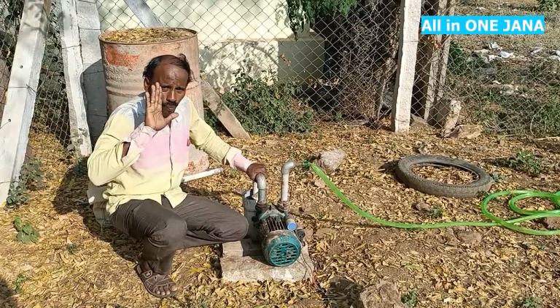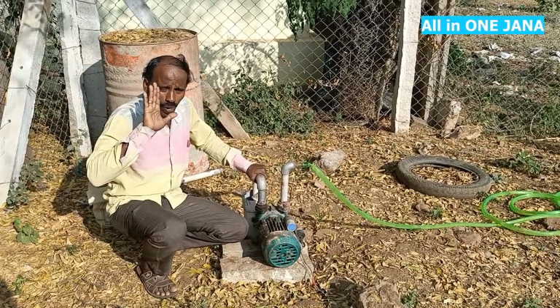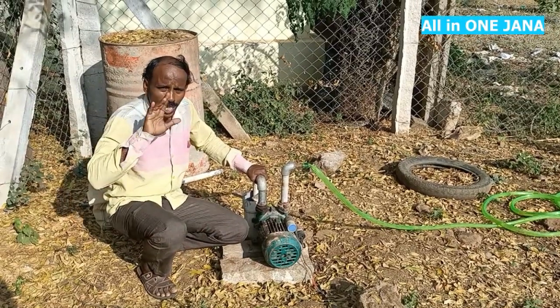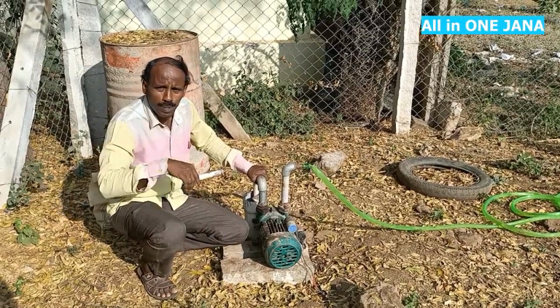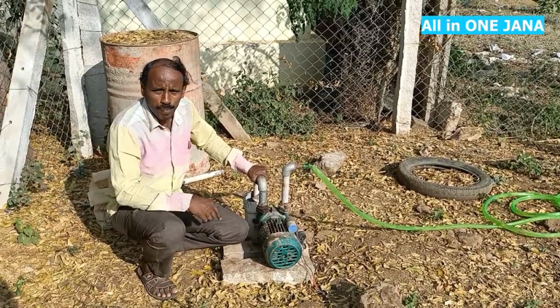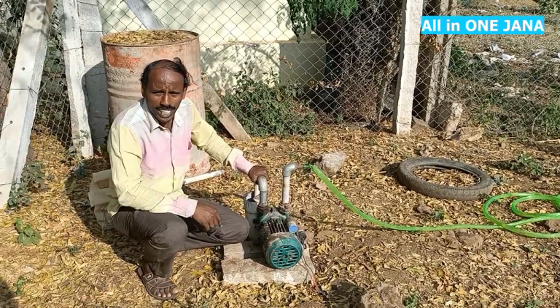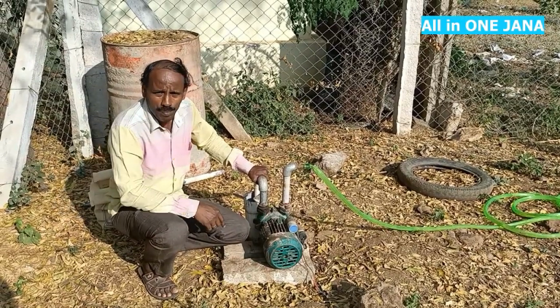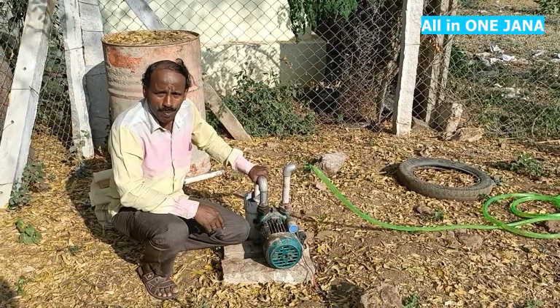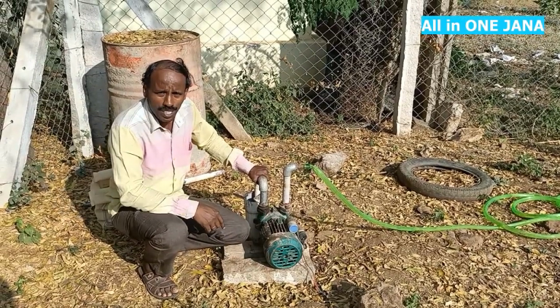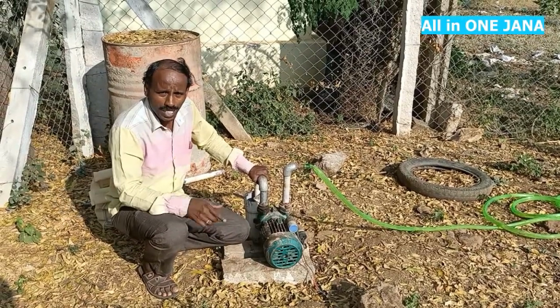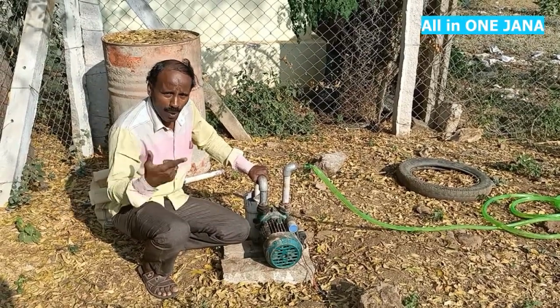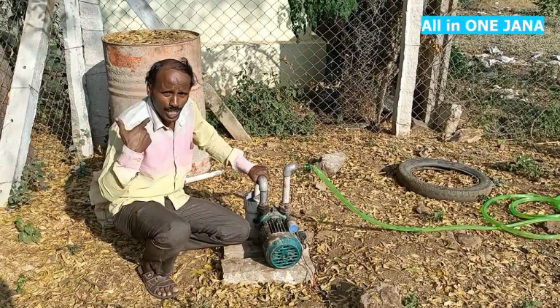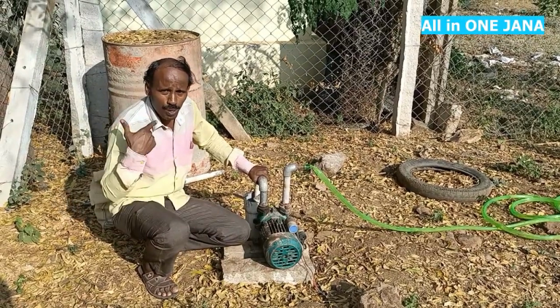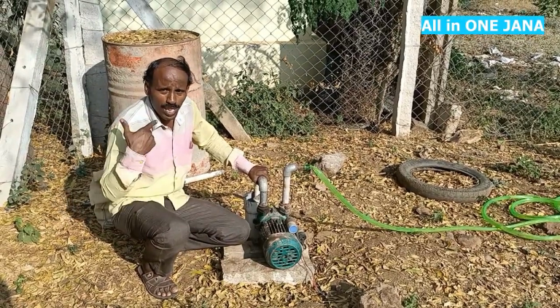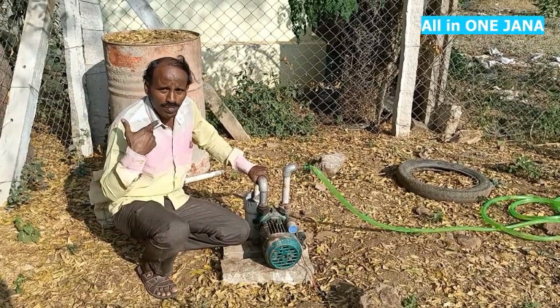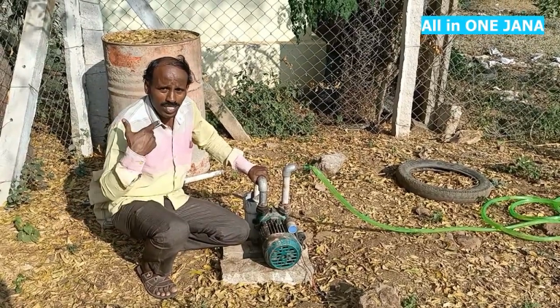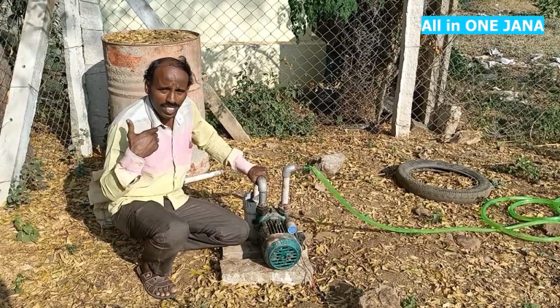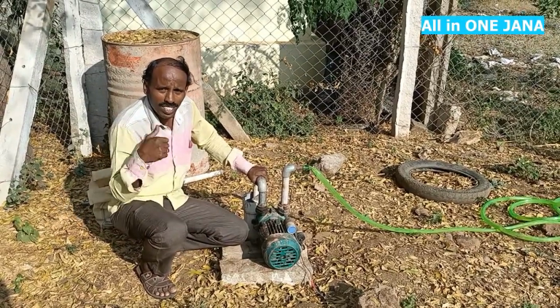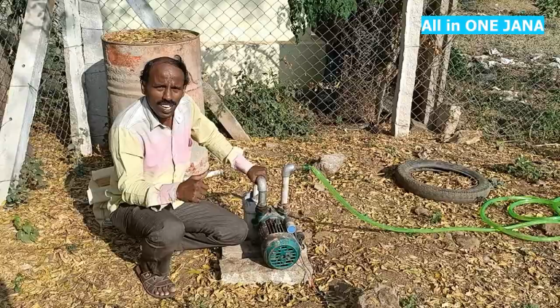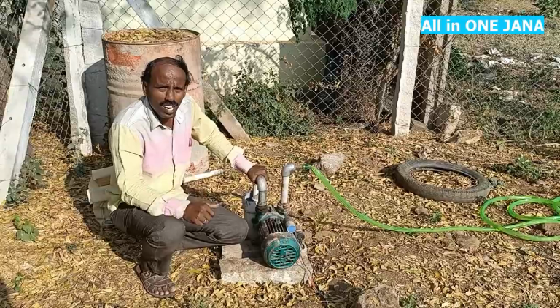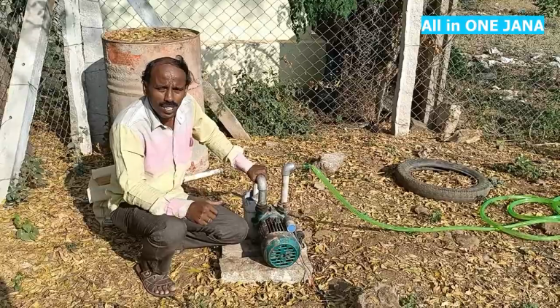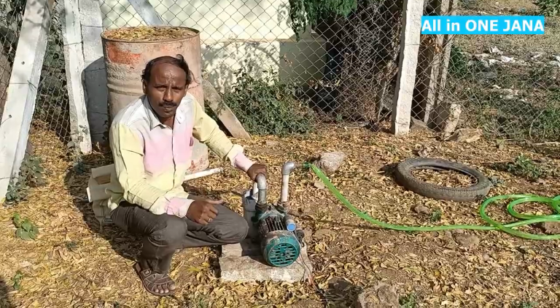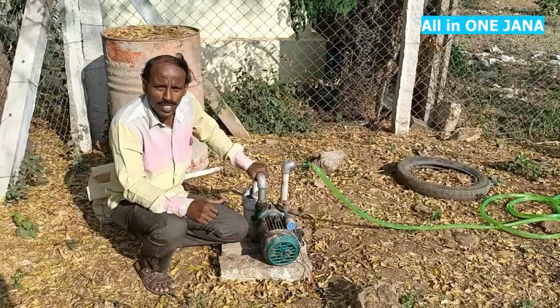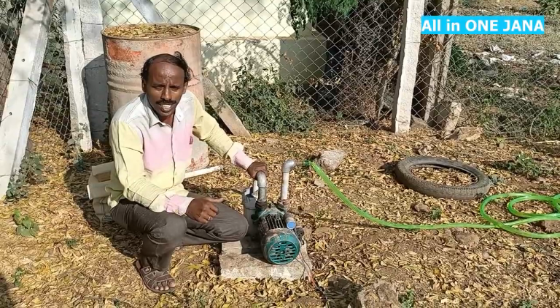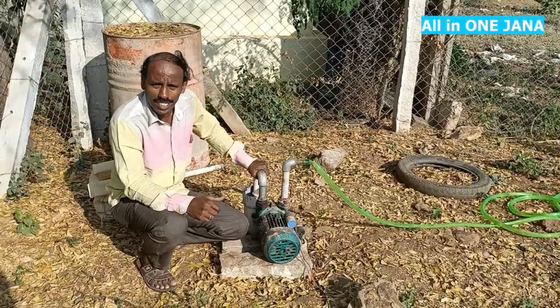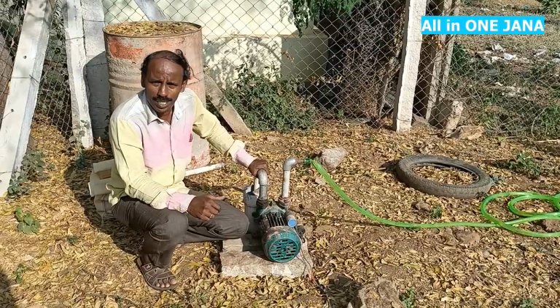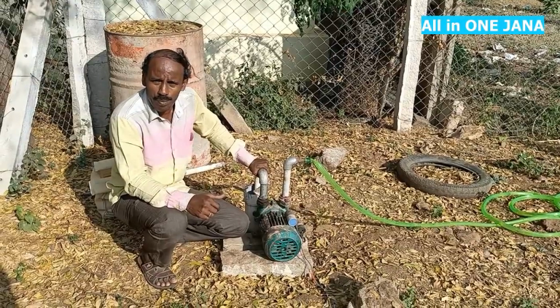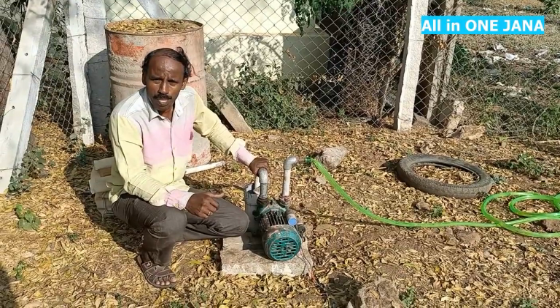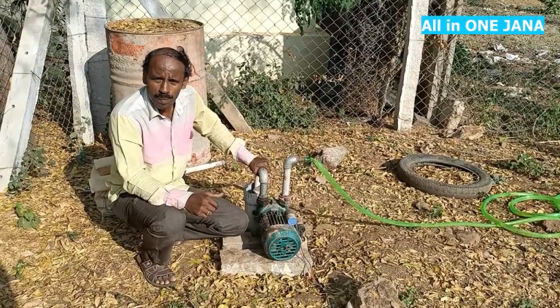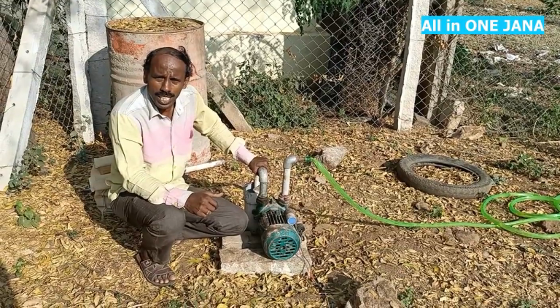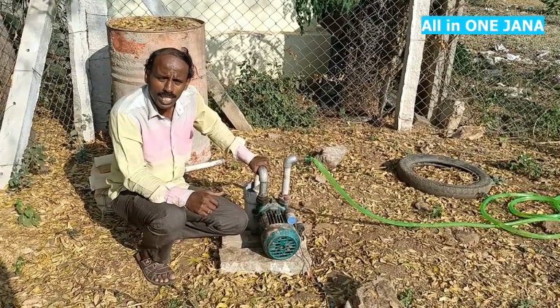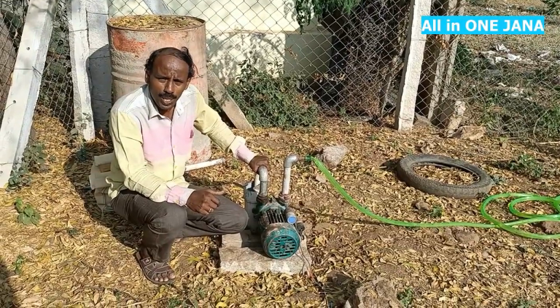My name is Vijayakumar. This is All In One Jana Channel. Let's see this video.